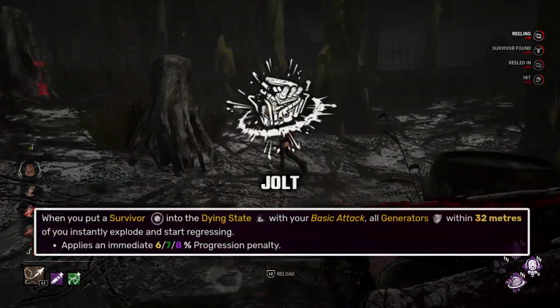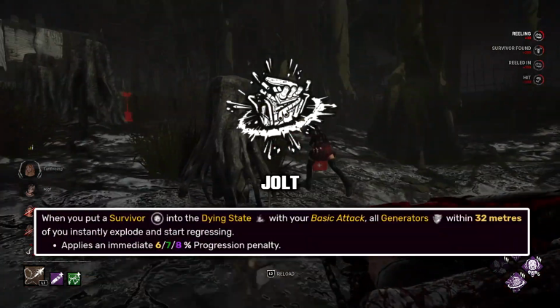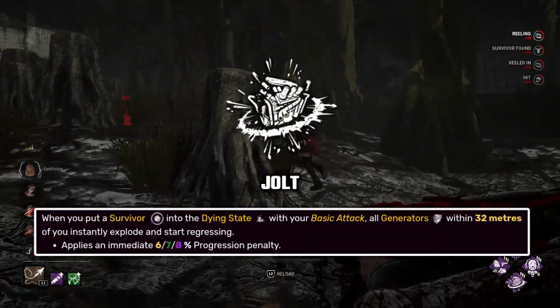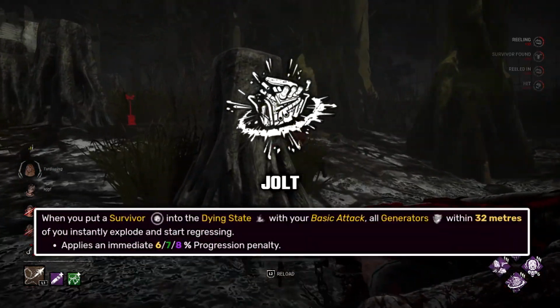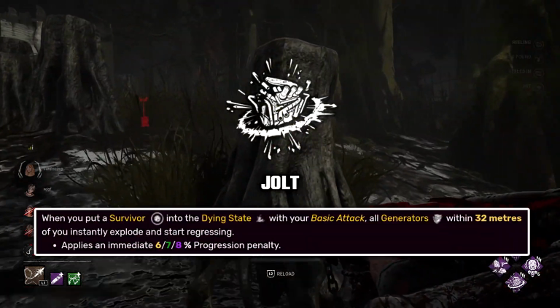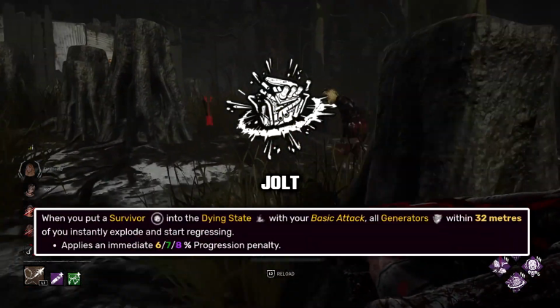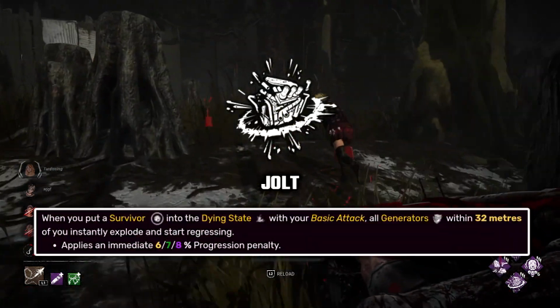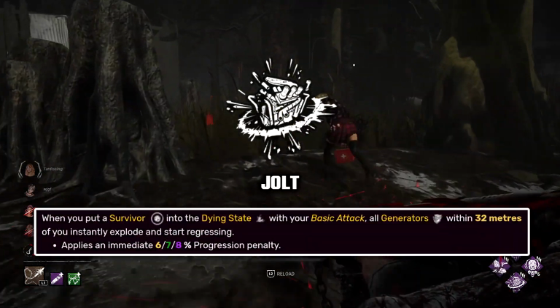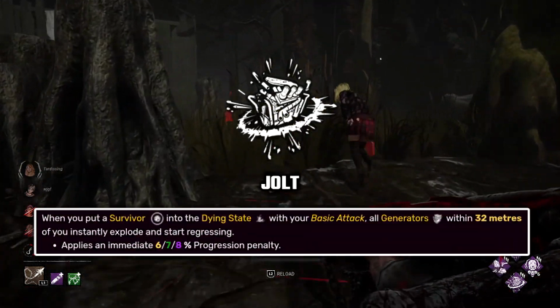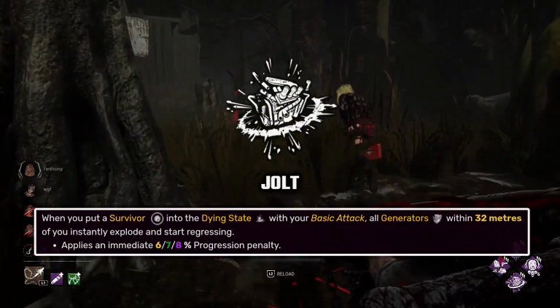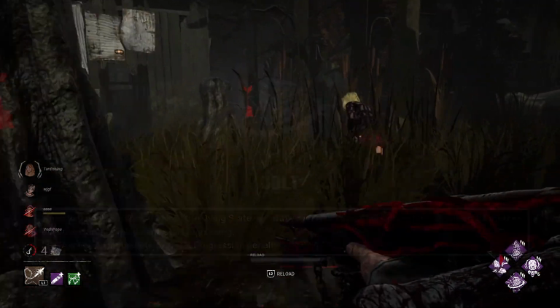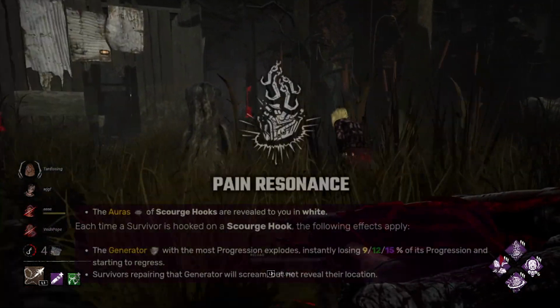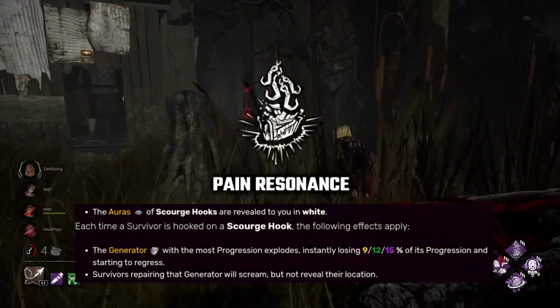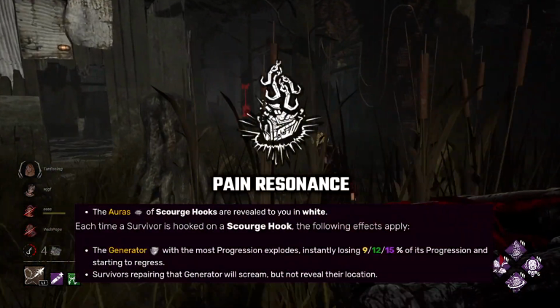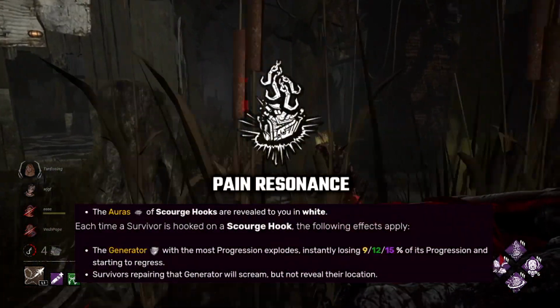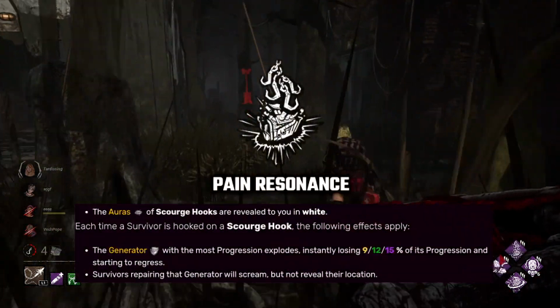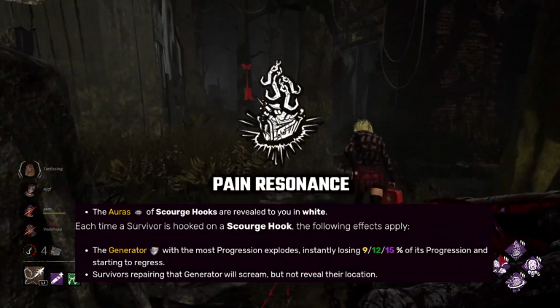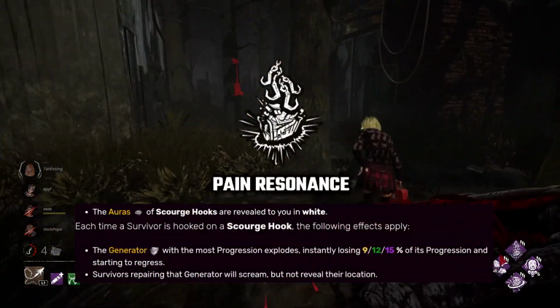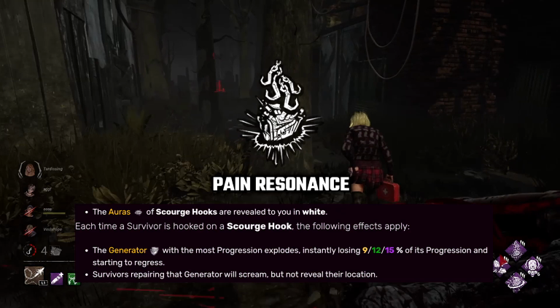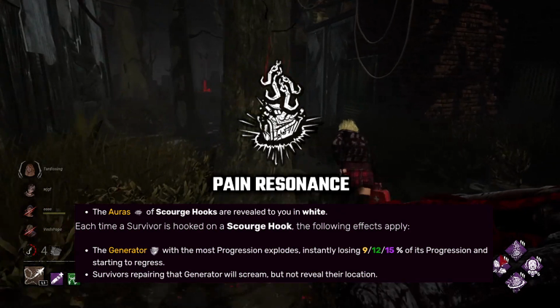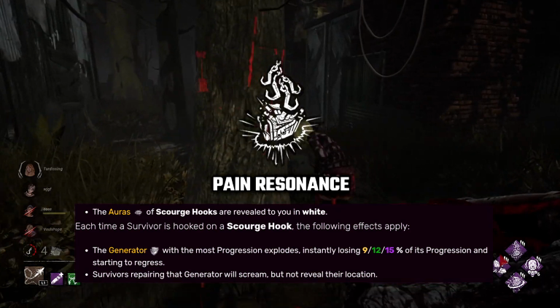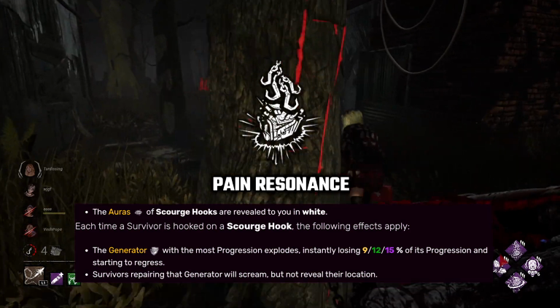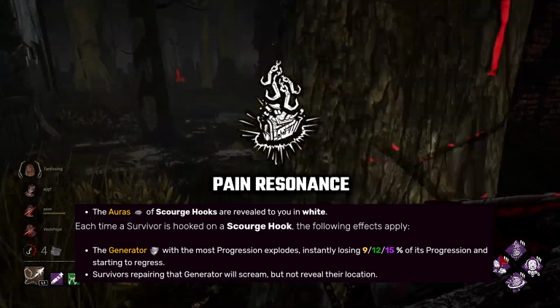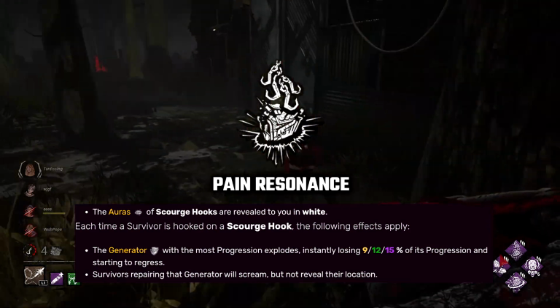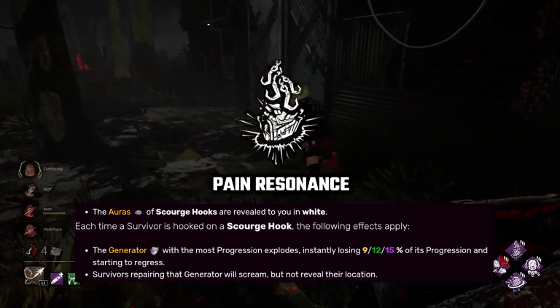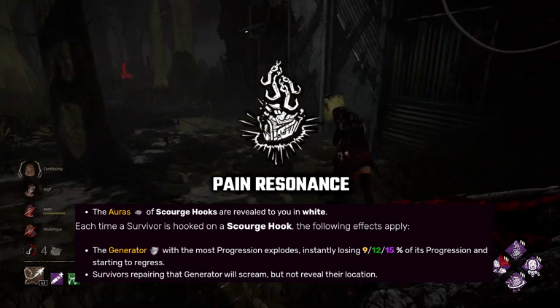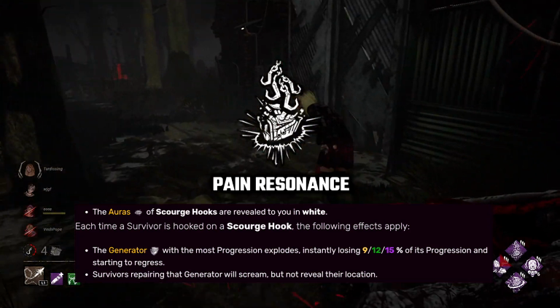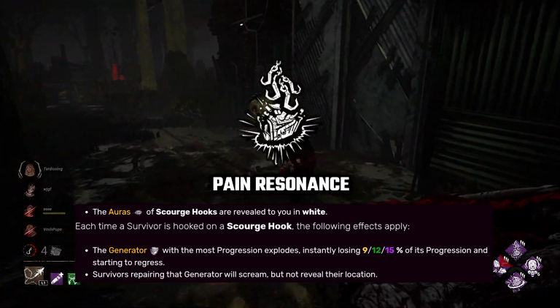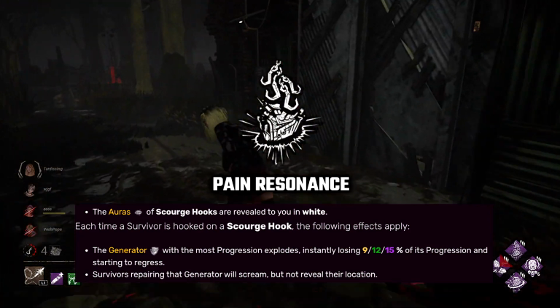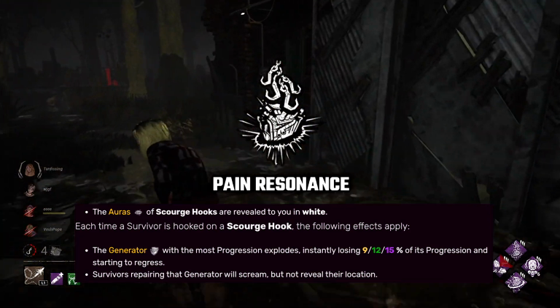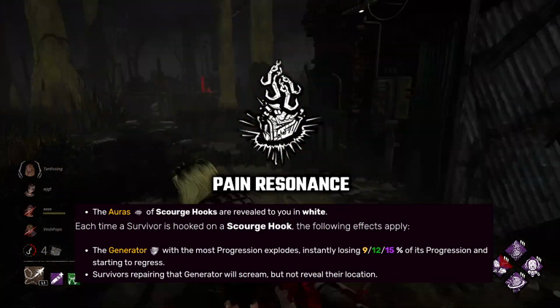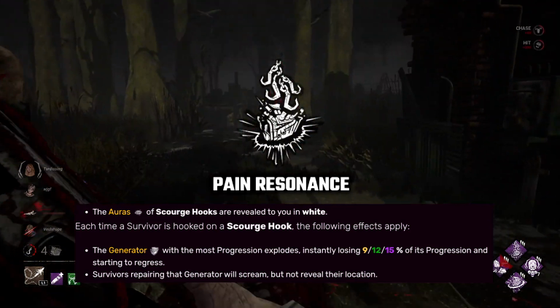For a slowdown, we're gonna be using Jolt and Pain Resonance. If you want to, you can use Dead Man's Switch instead of Jolt.